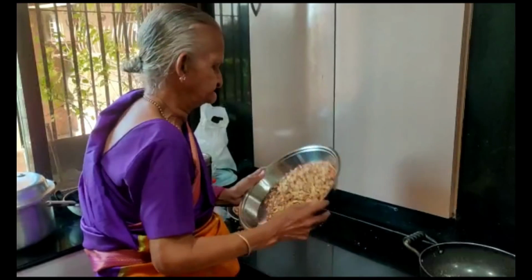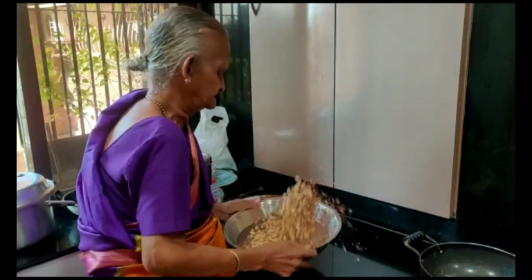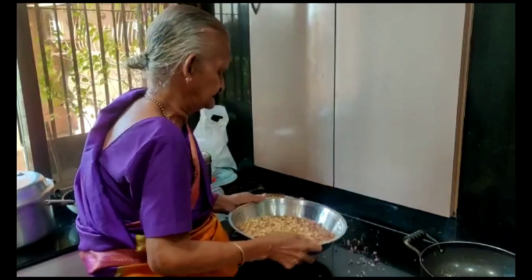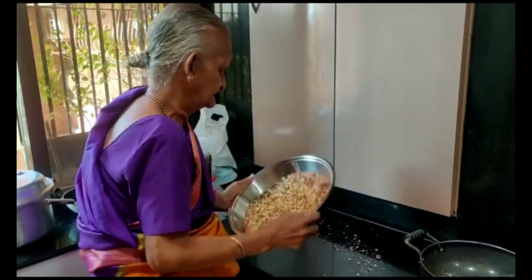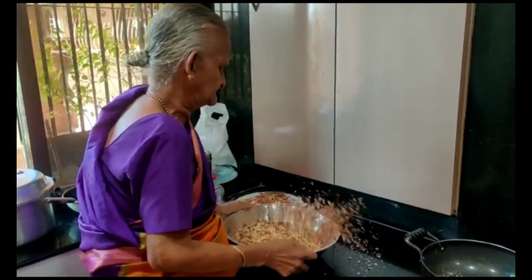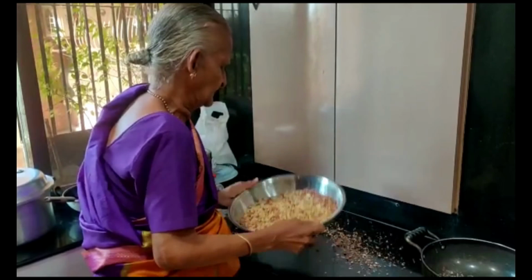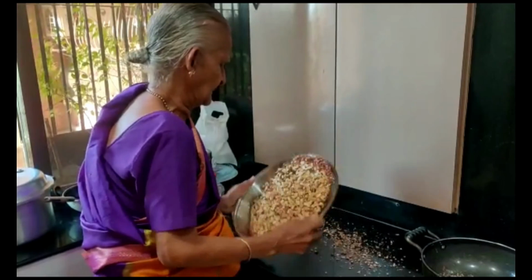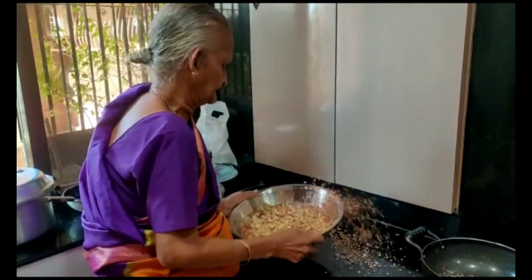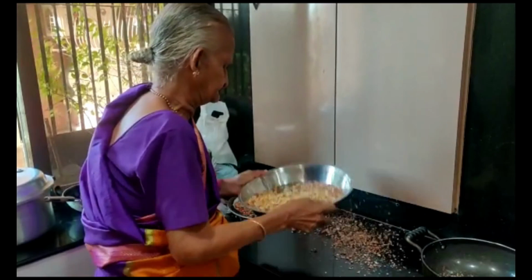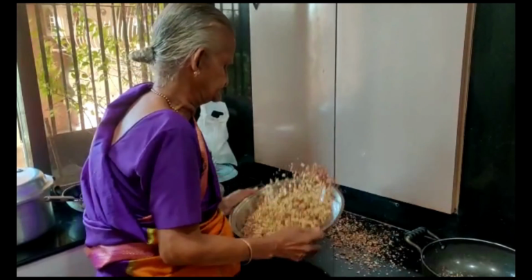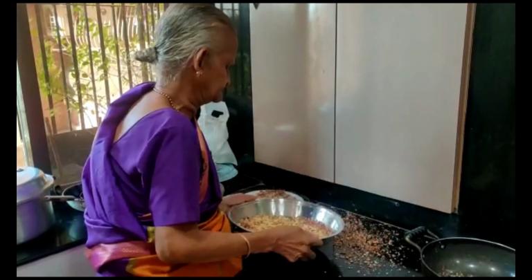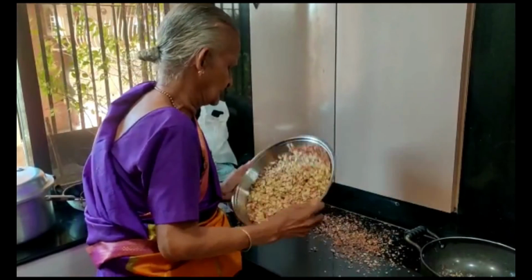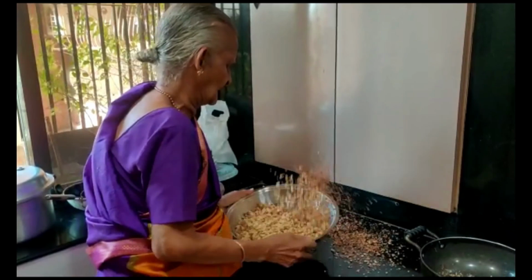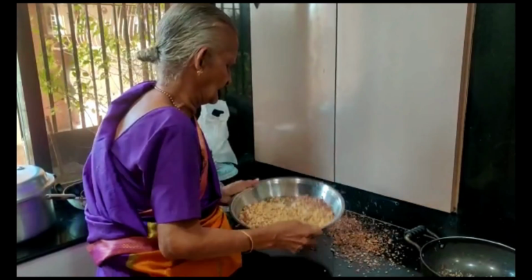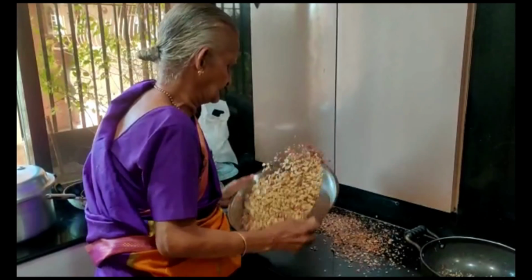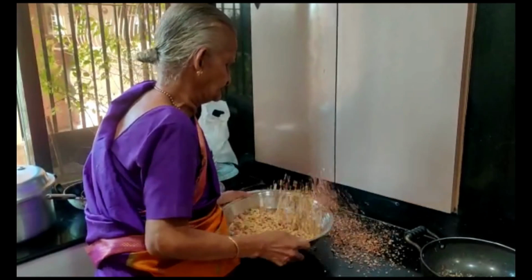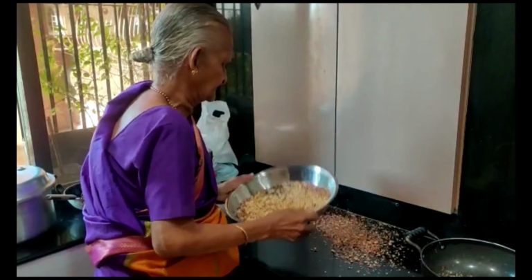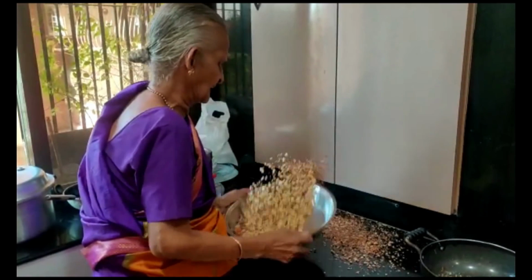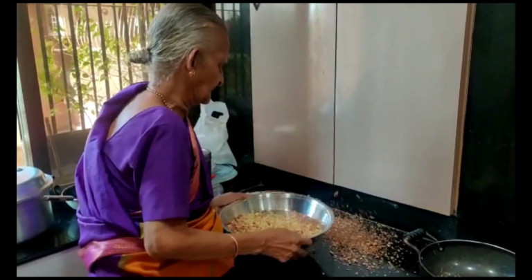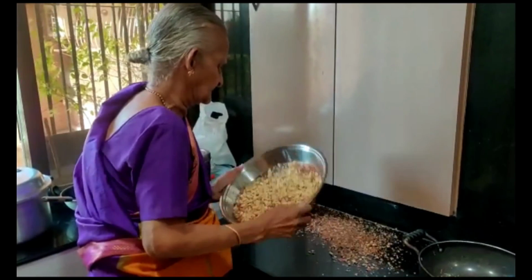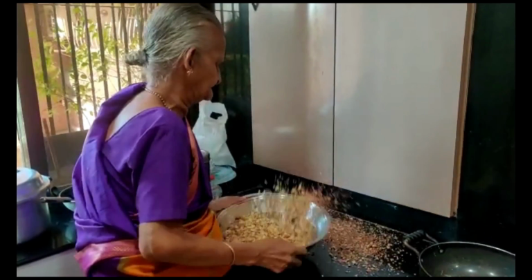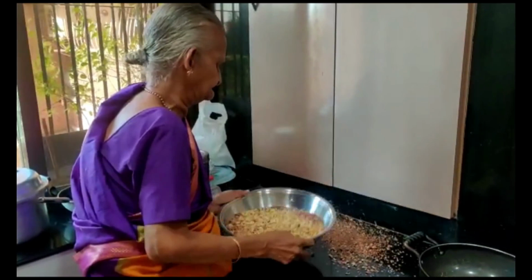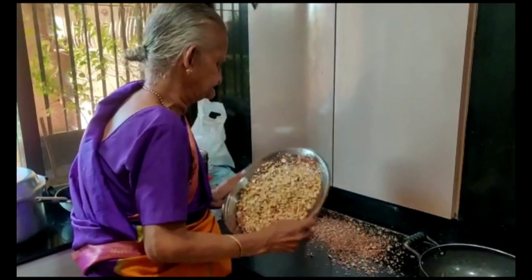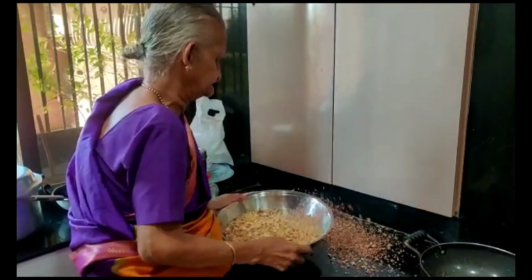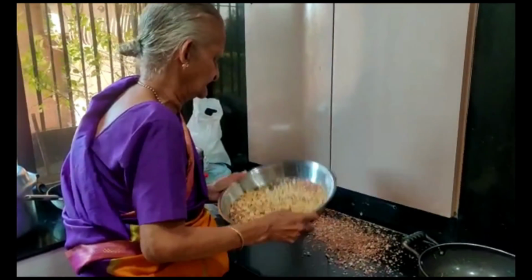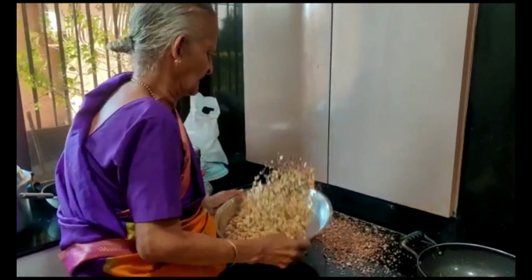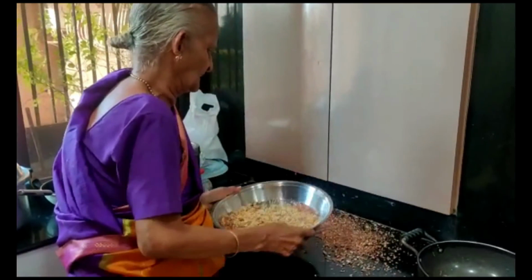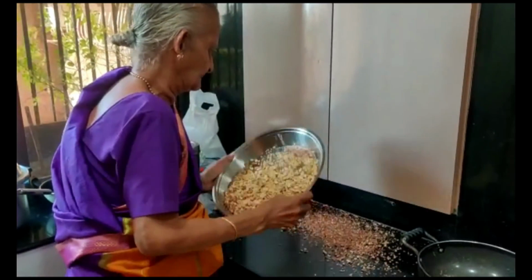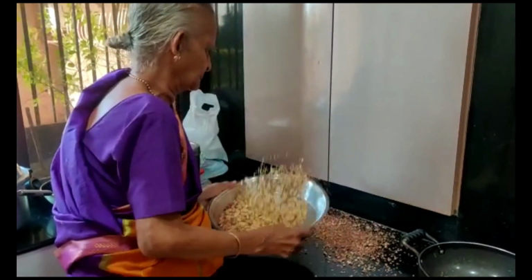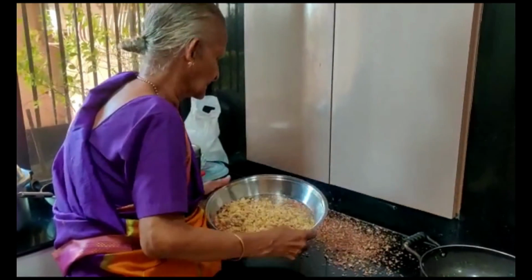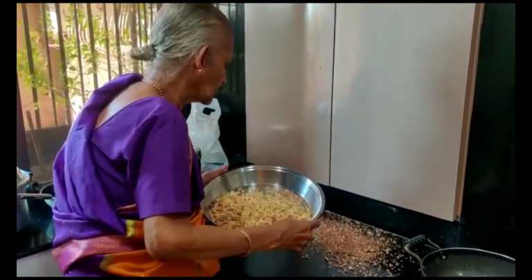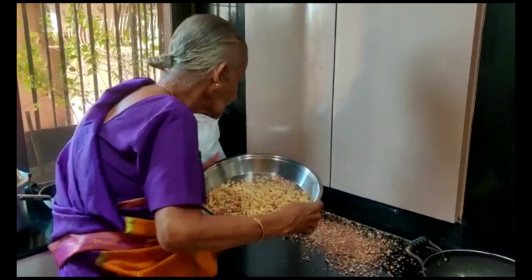Now, Perima is going to winnow the peanuts. This separates the skin from the peanuts.